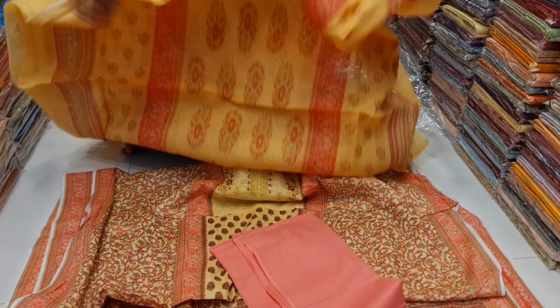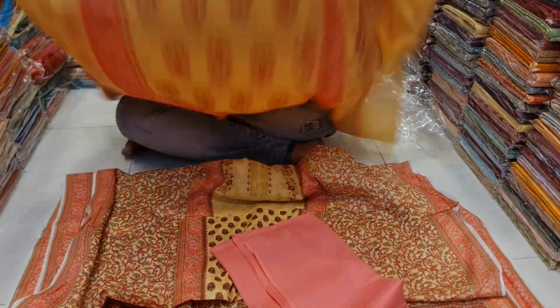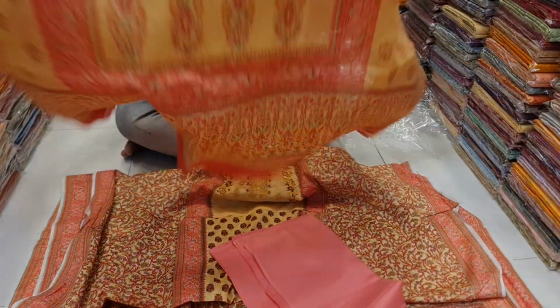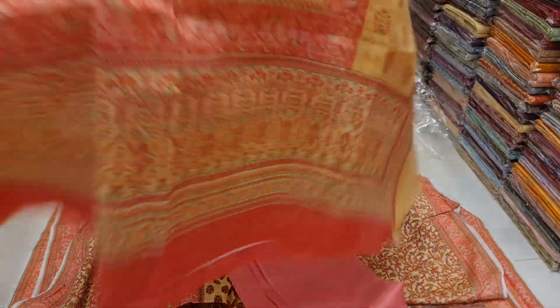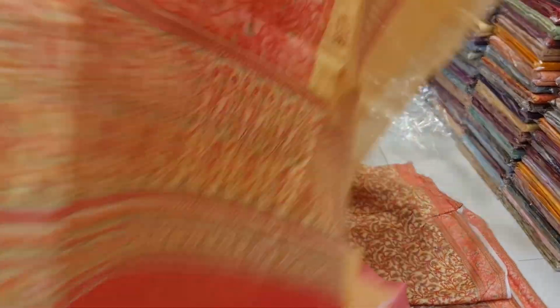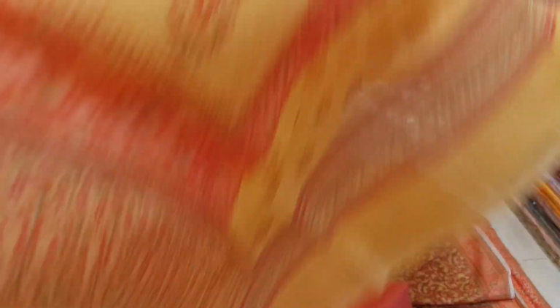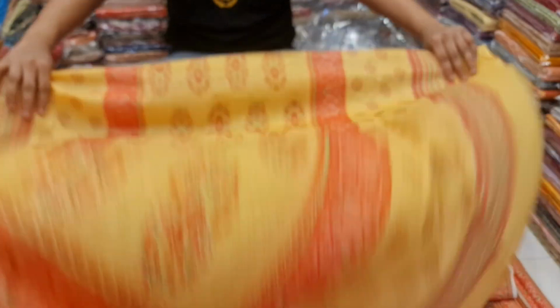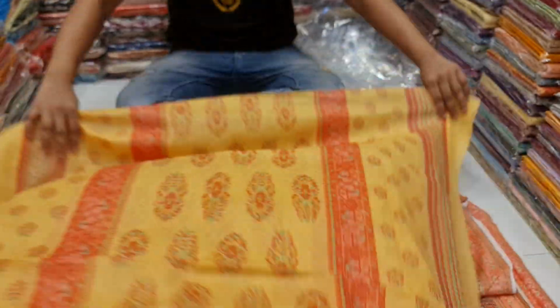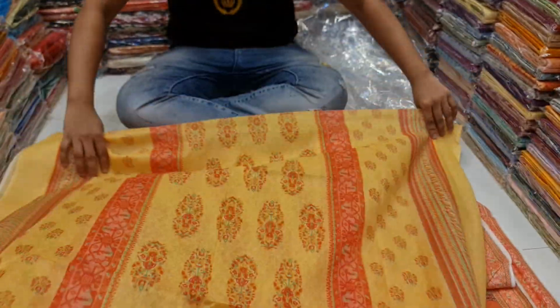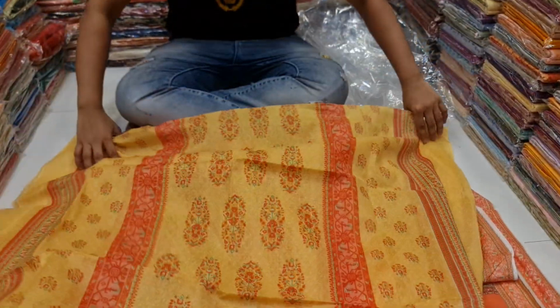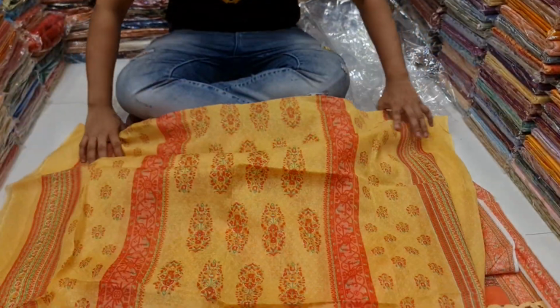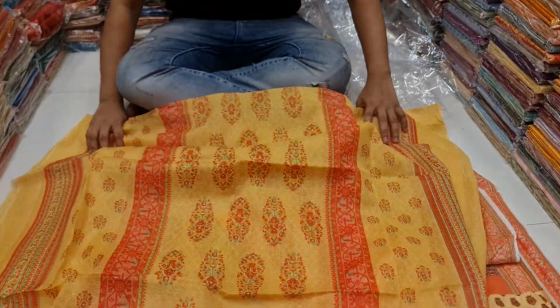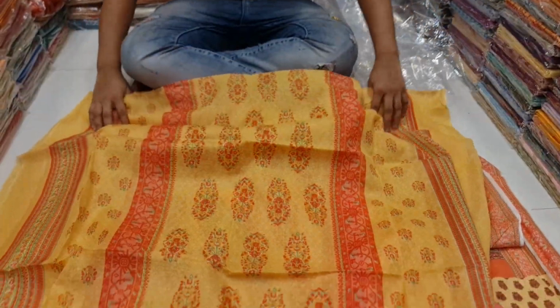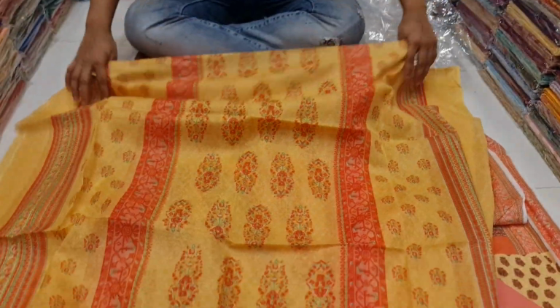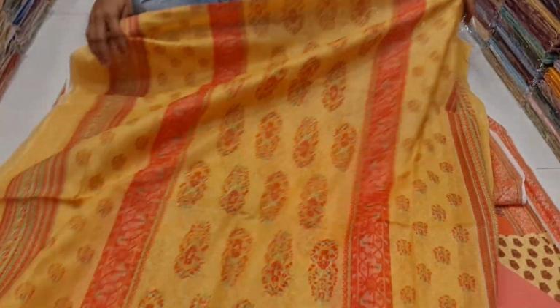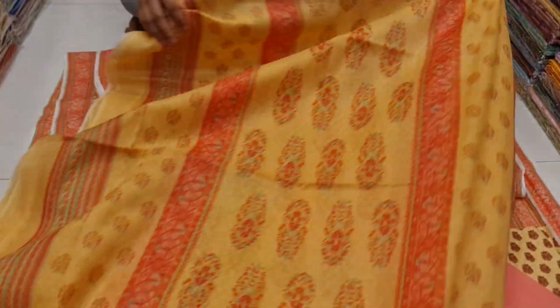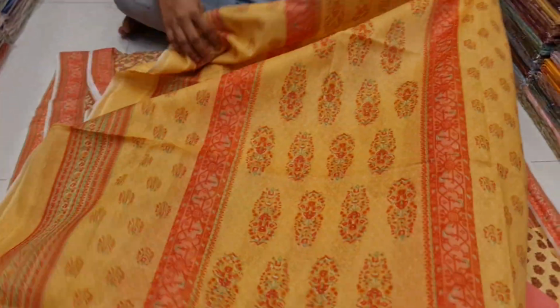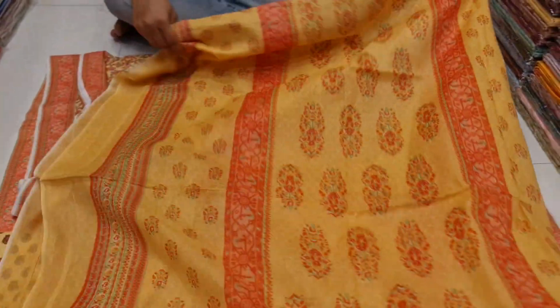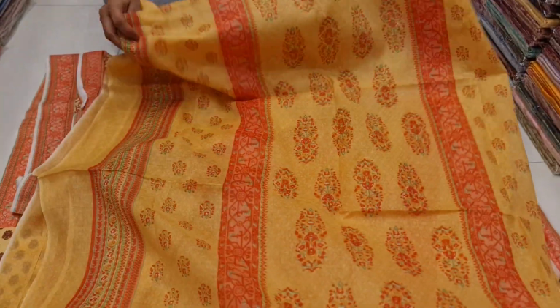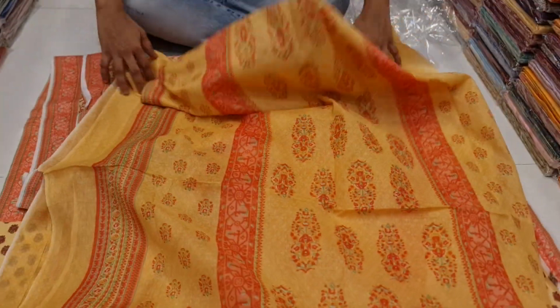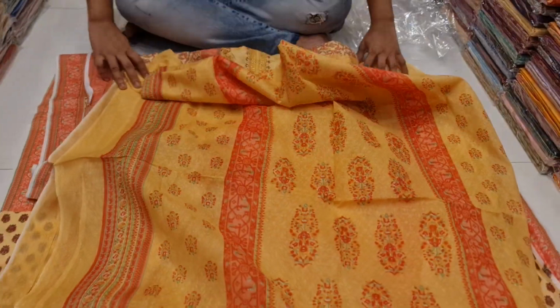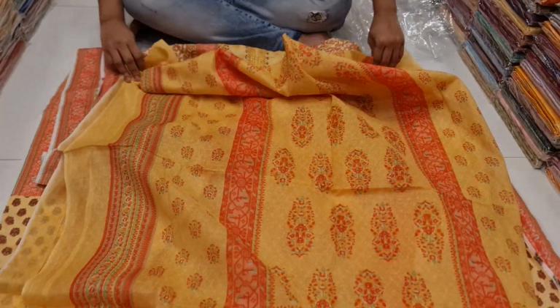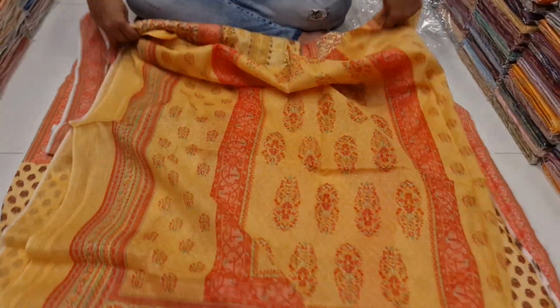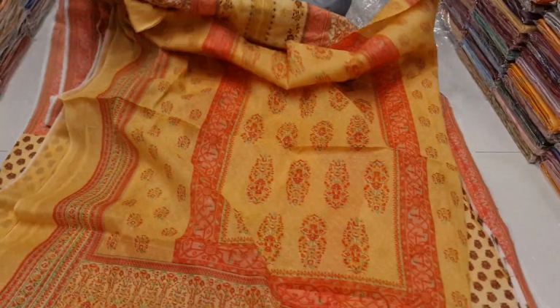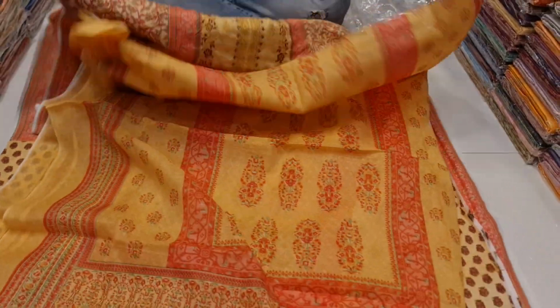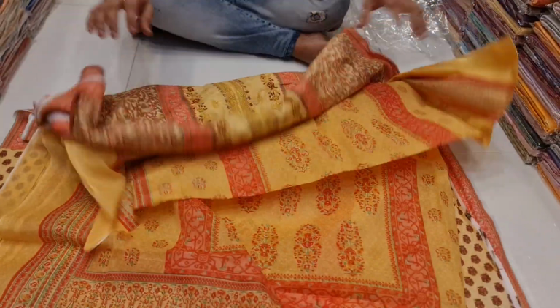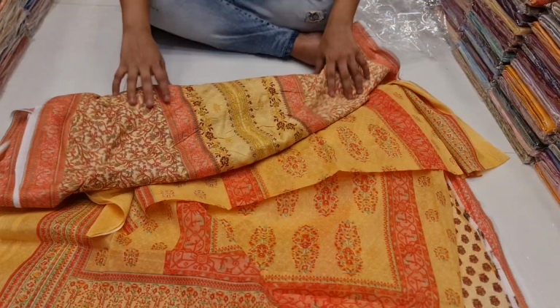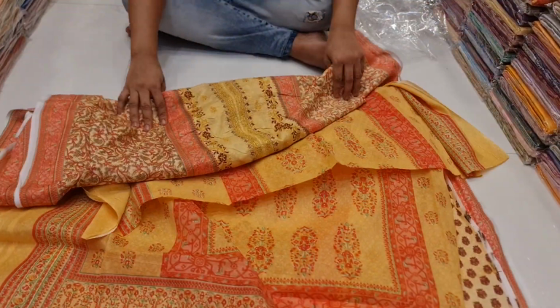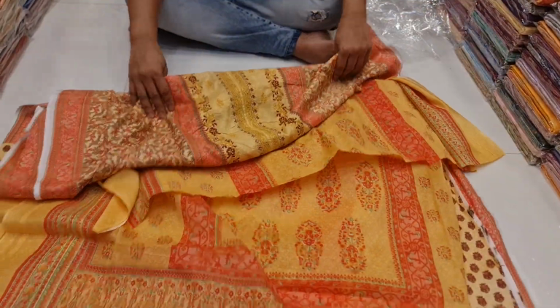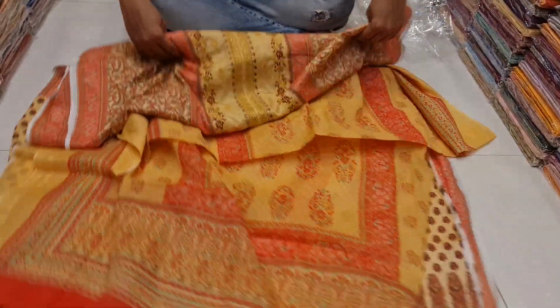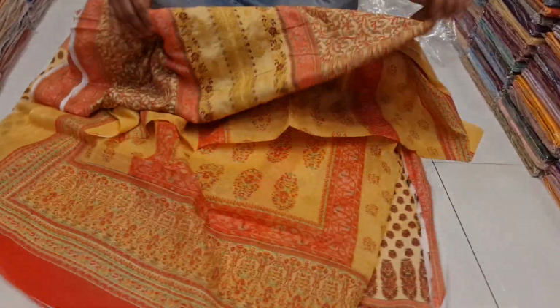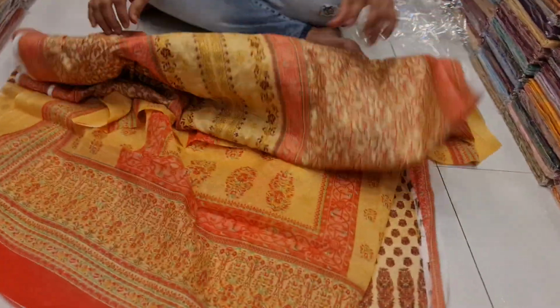Now we have a decent price. We have to give the price at about 600. This is the embroidery design.